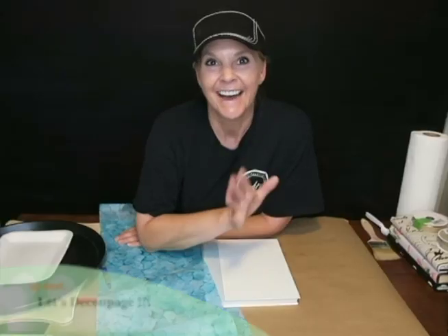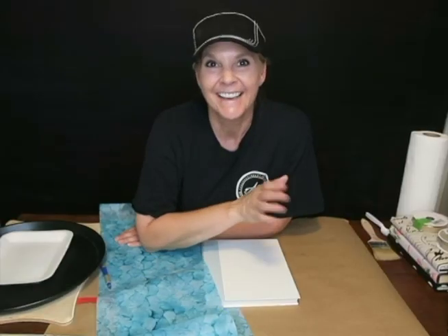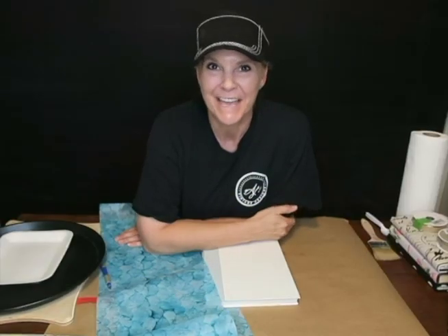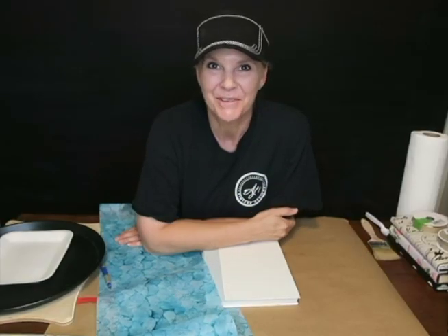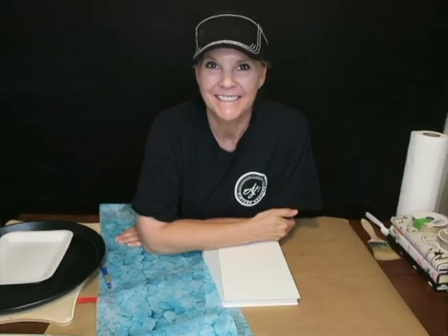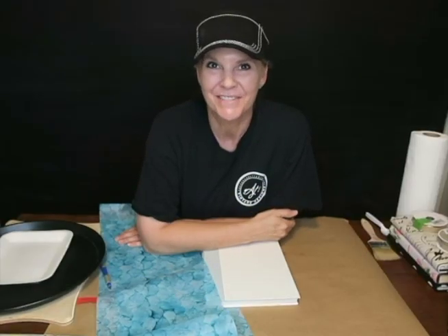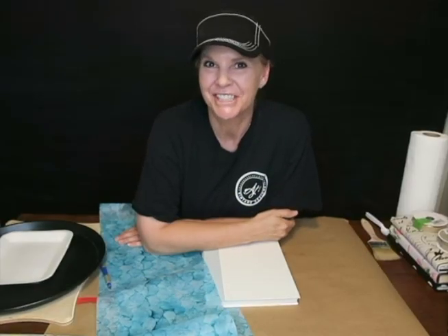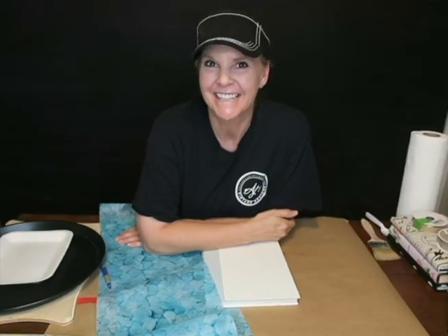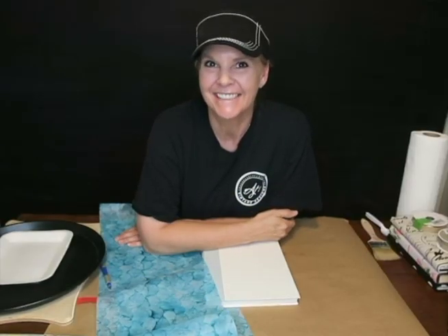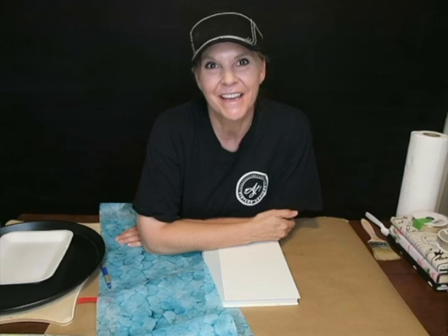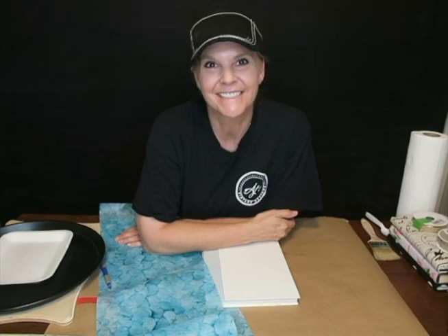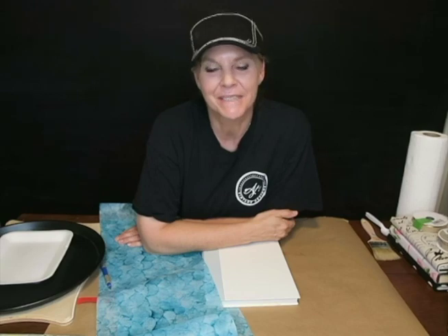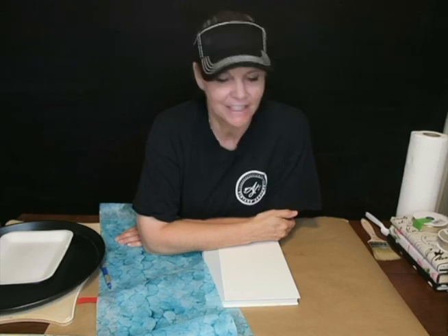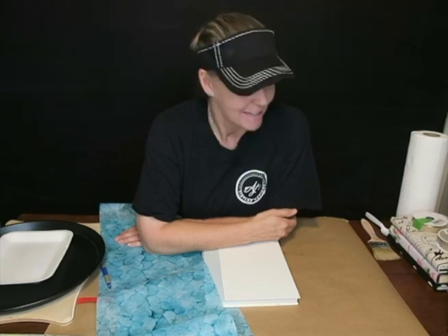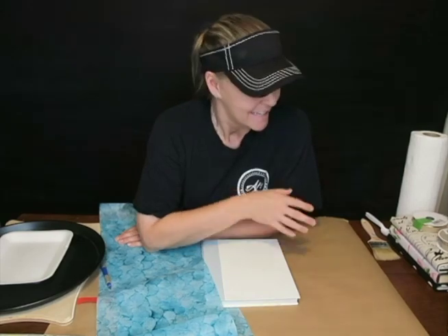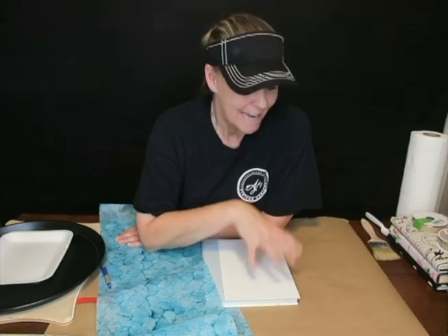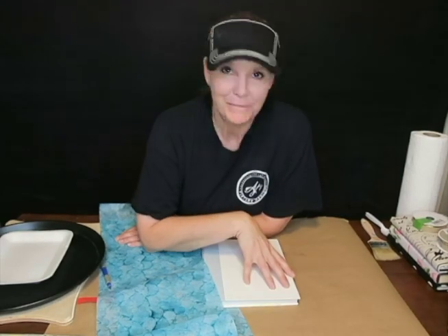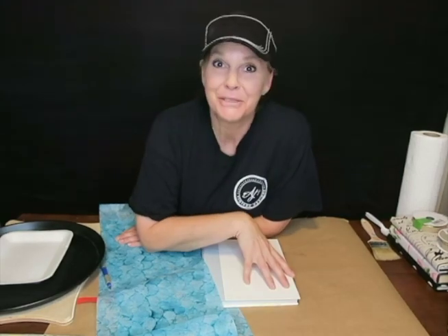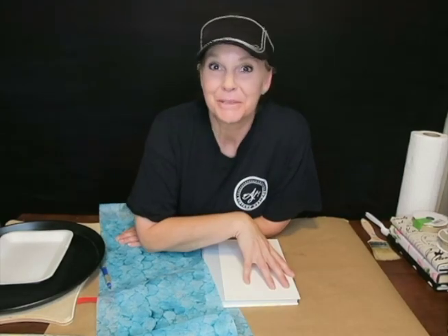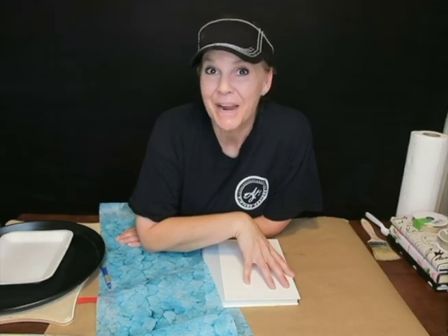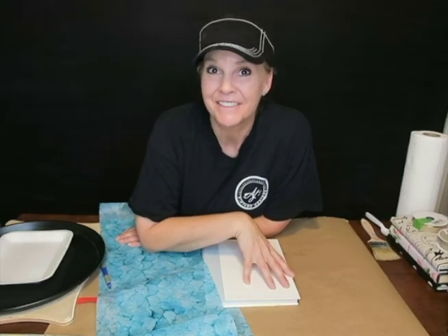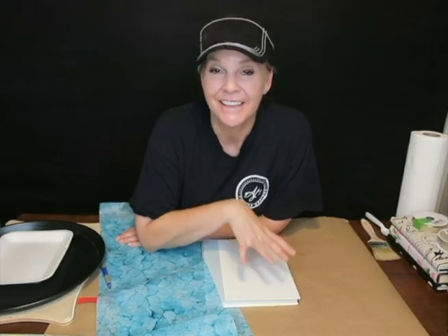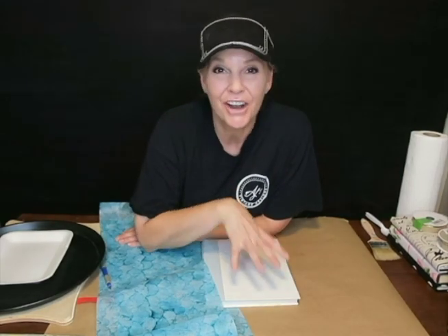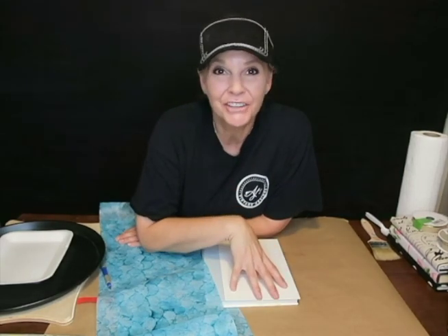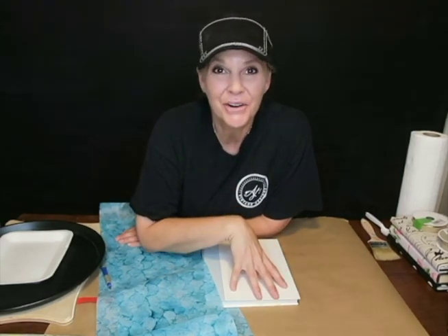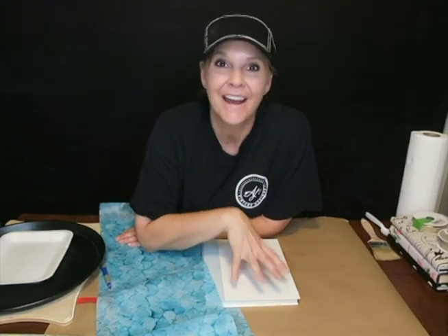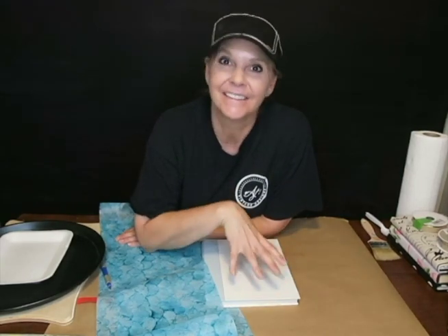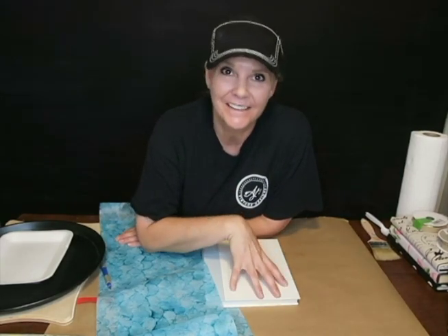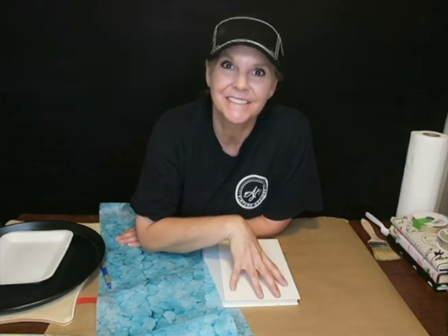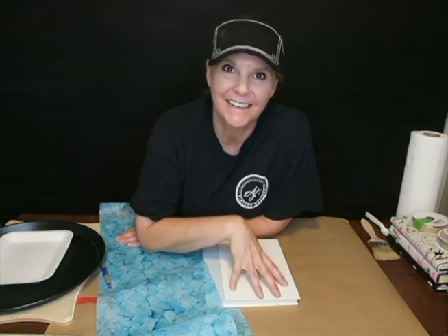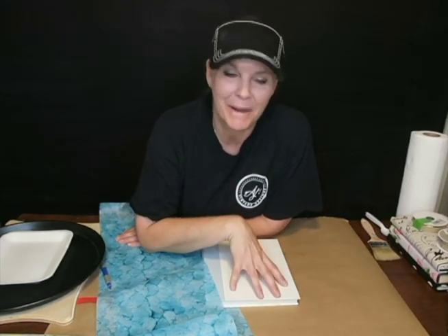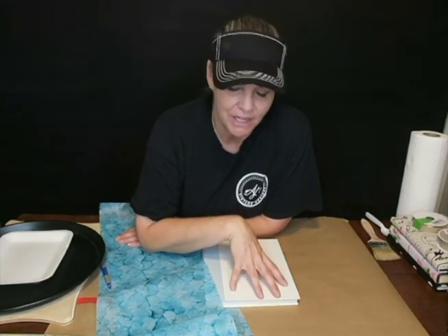Hi, Amy with AJ's Vintage Designs and Fashion Toppings here. Time to do some crafting. You all know I love to decoupage.